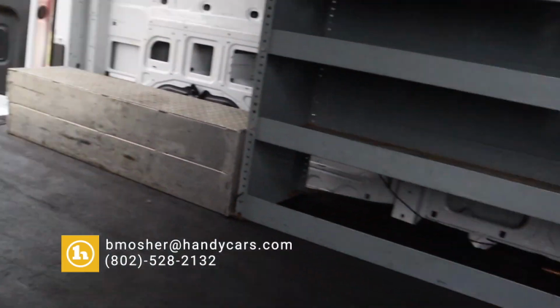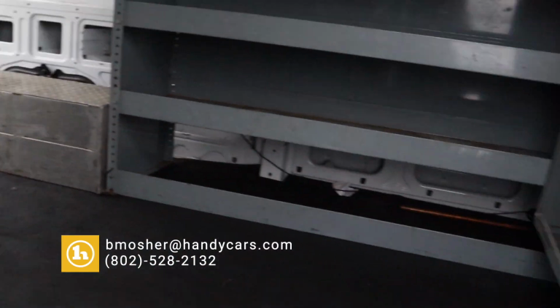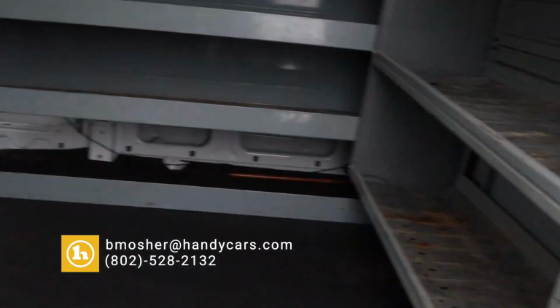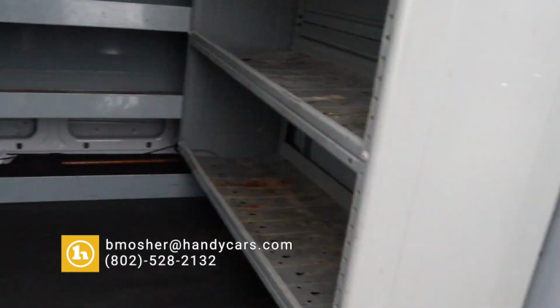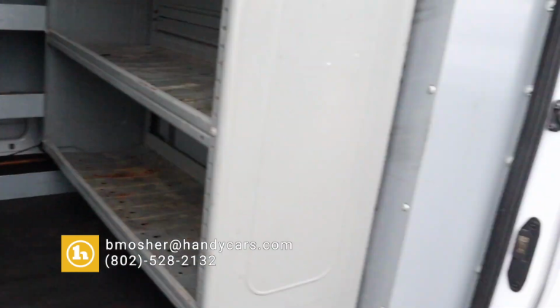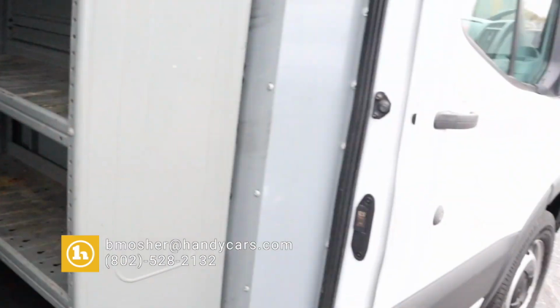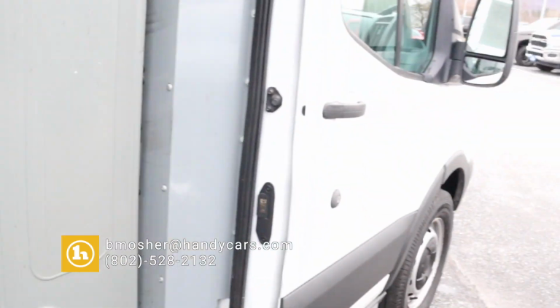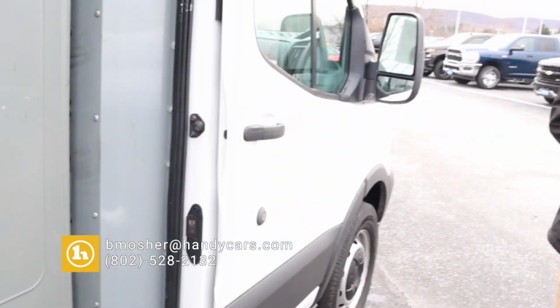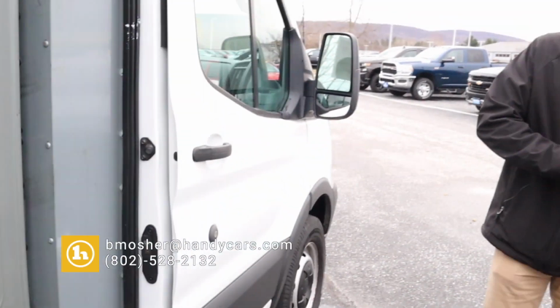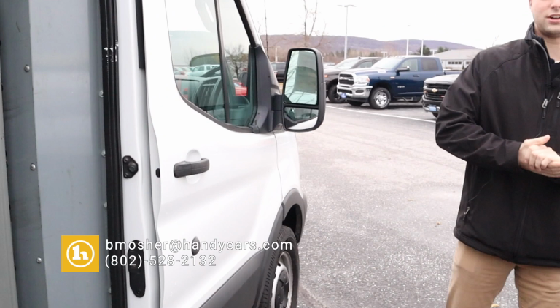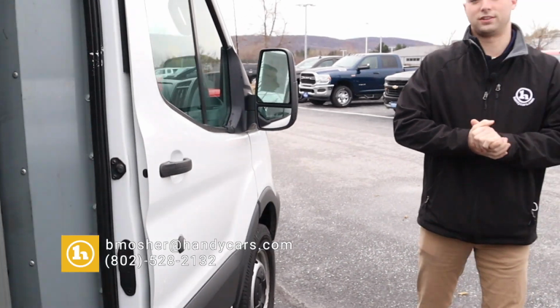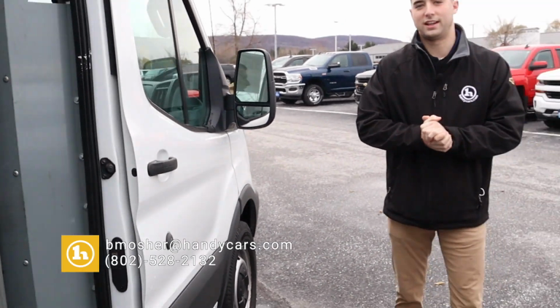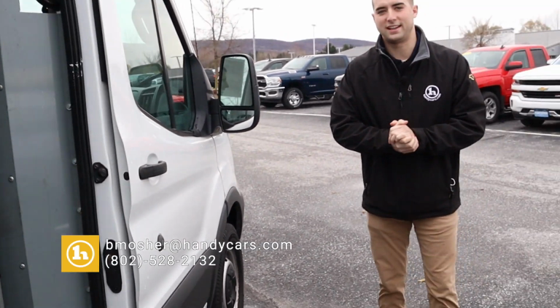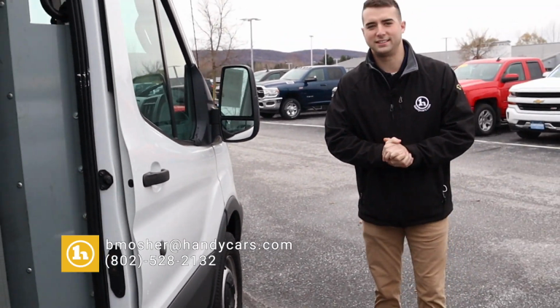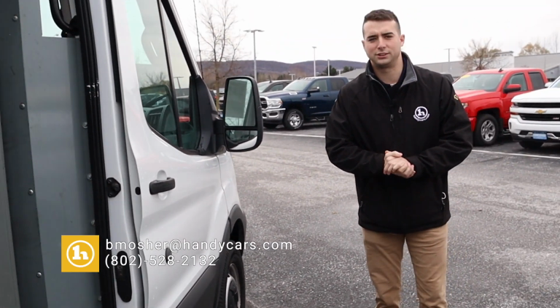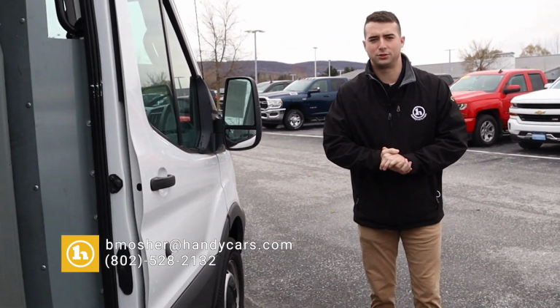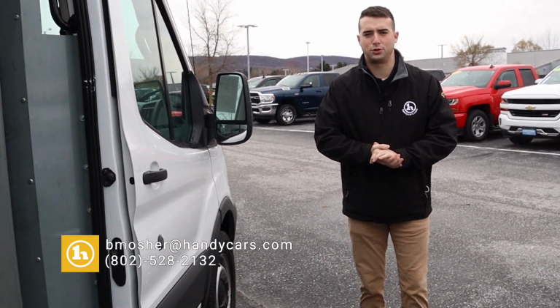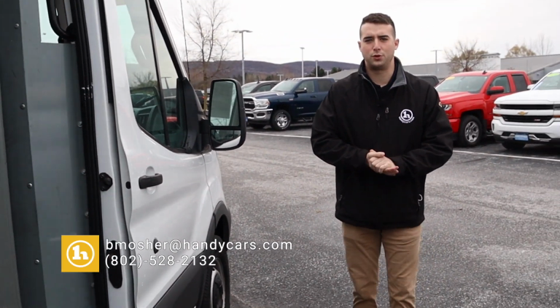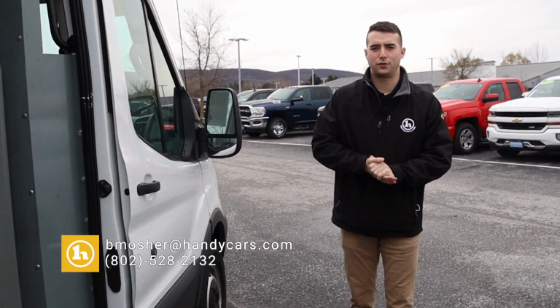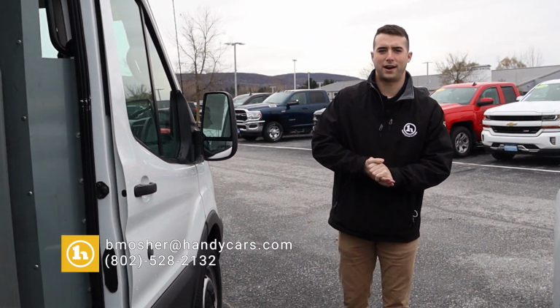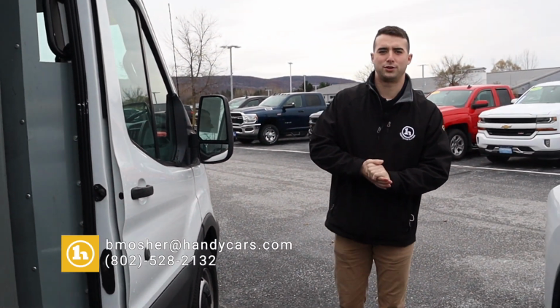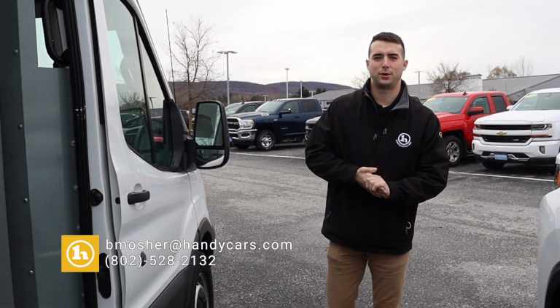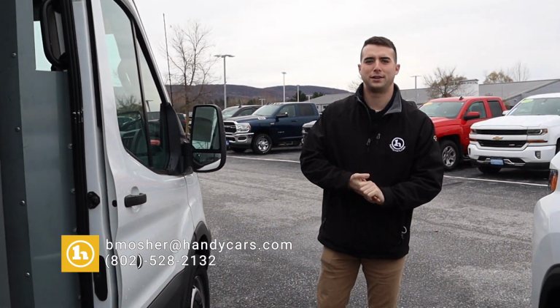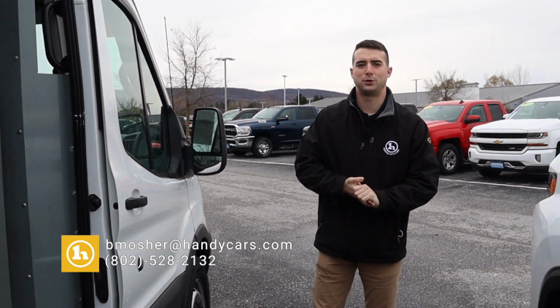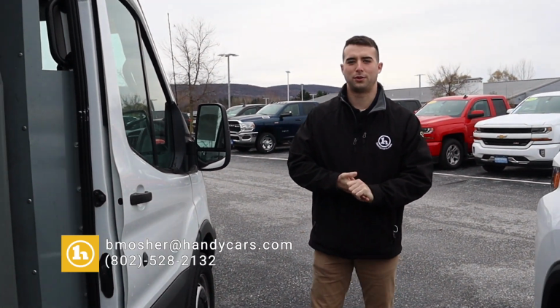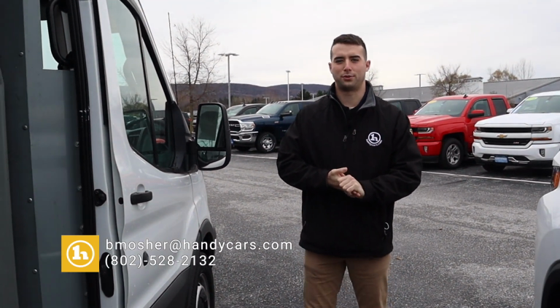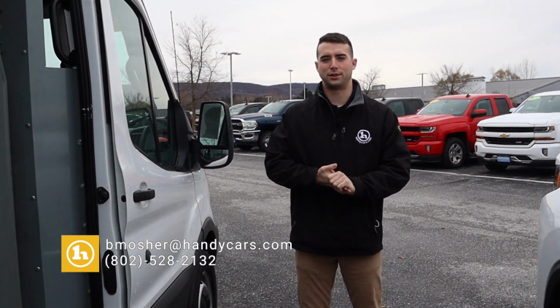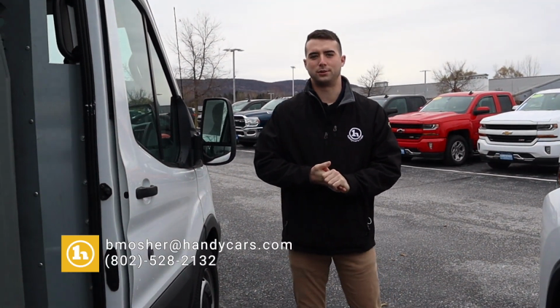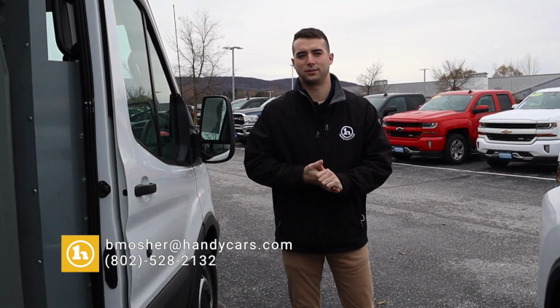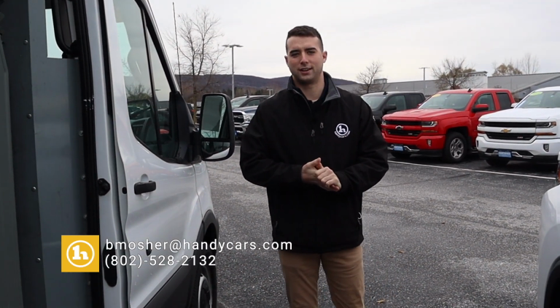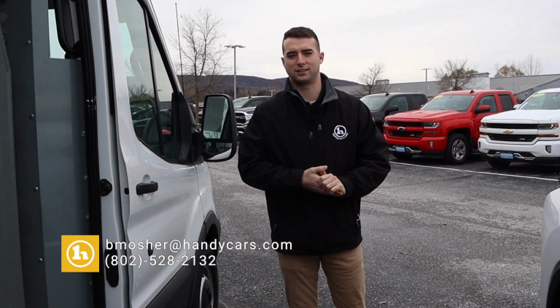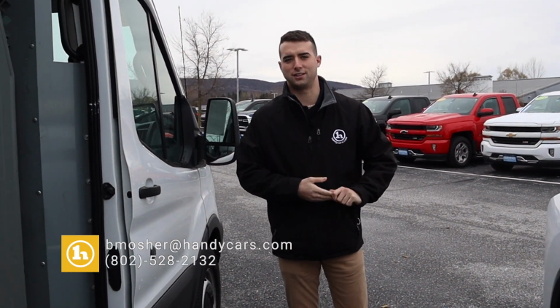Give me a call here at Handy Chevrolet, 802-528-2132. Thanks.